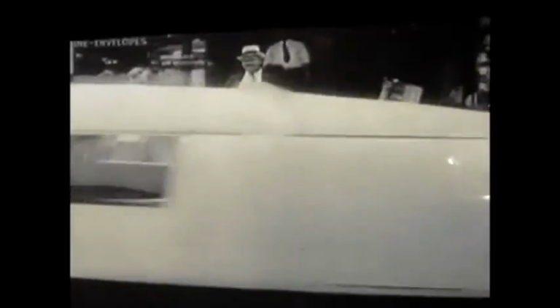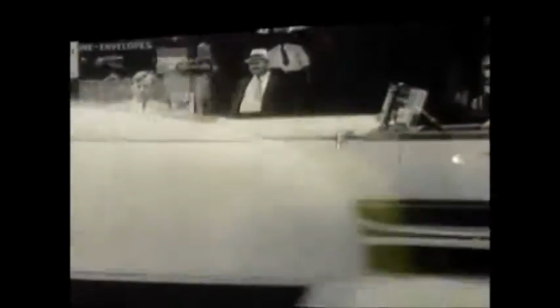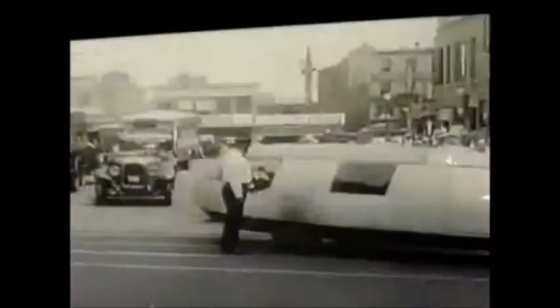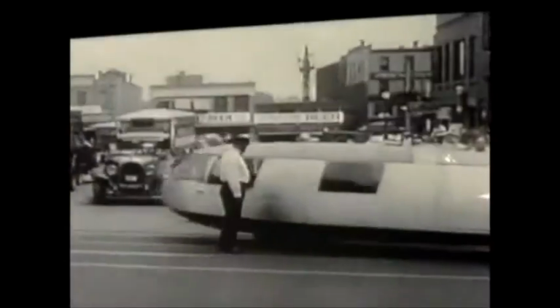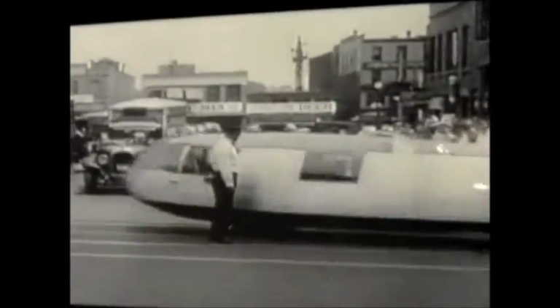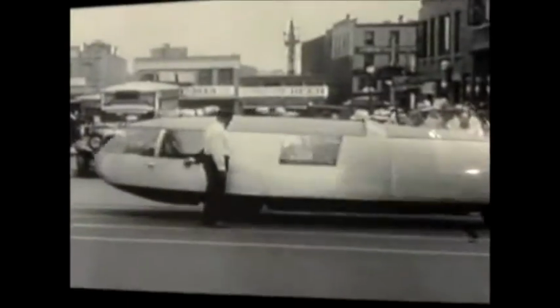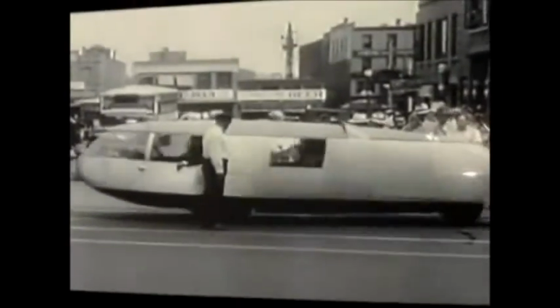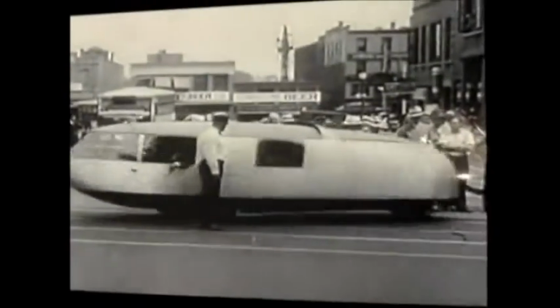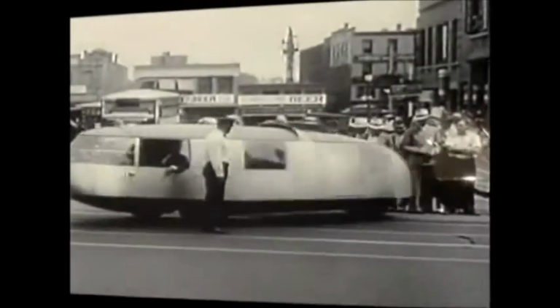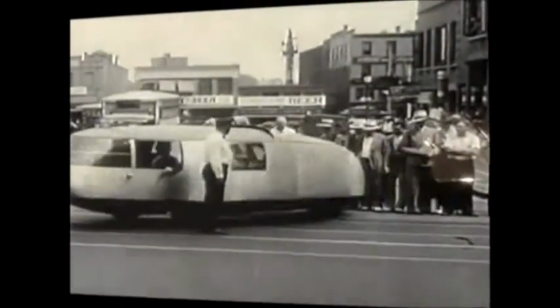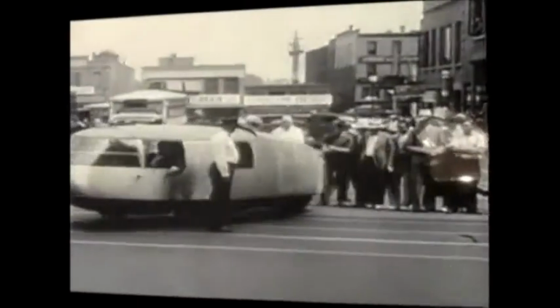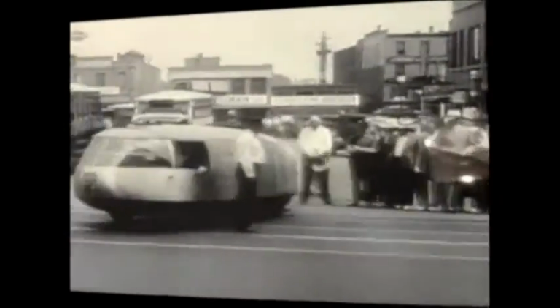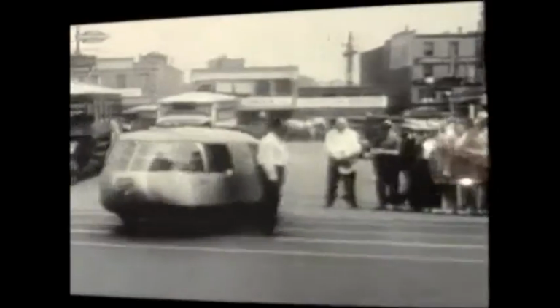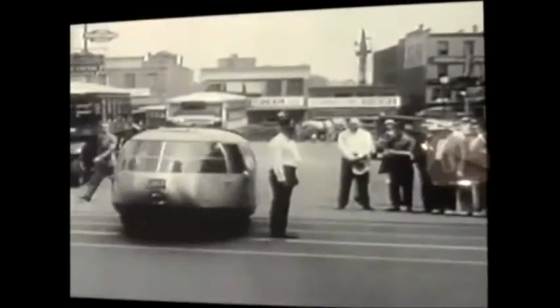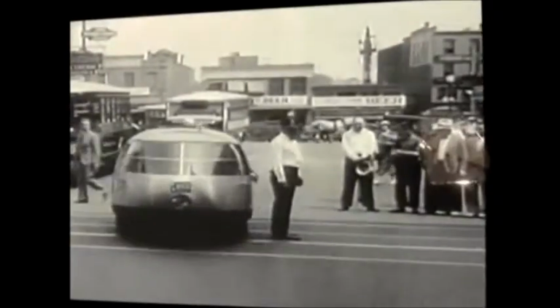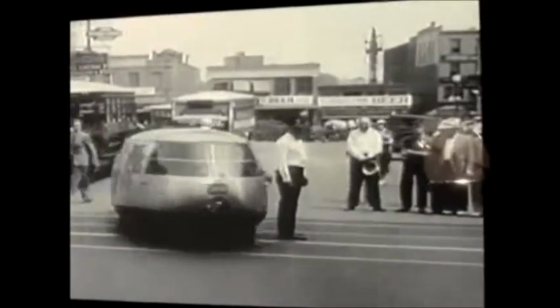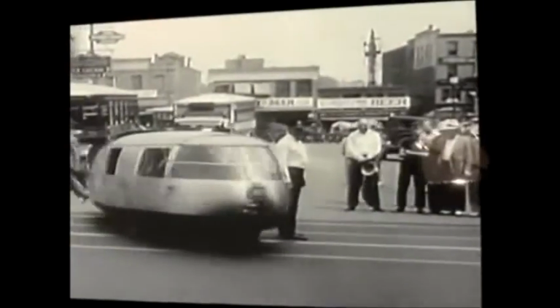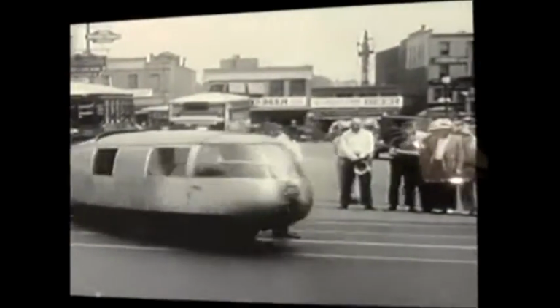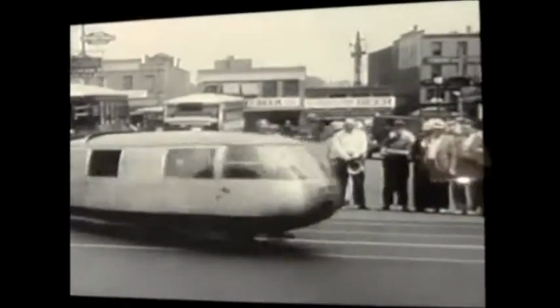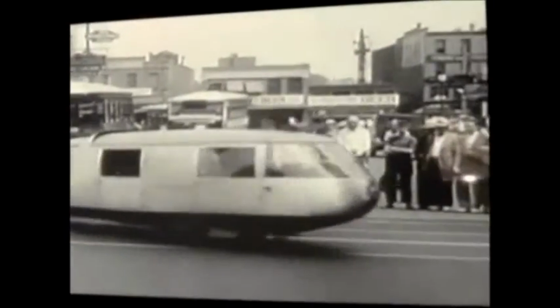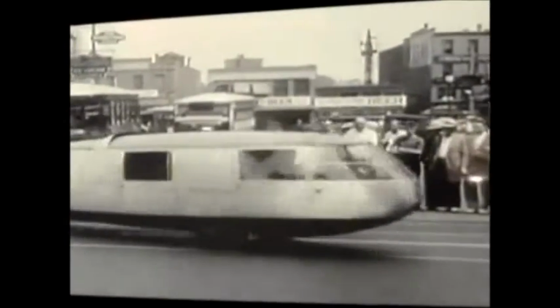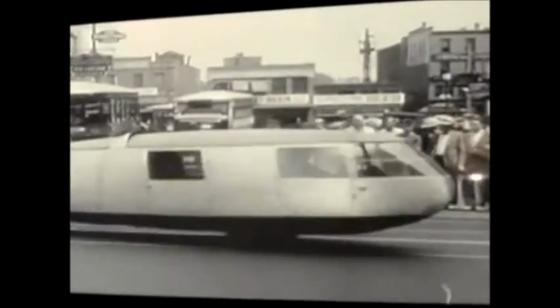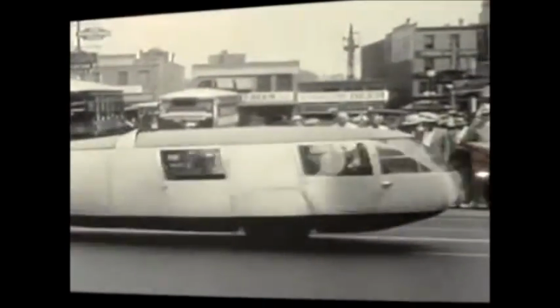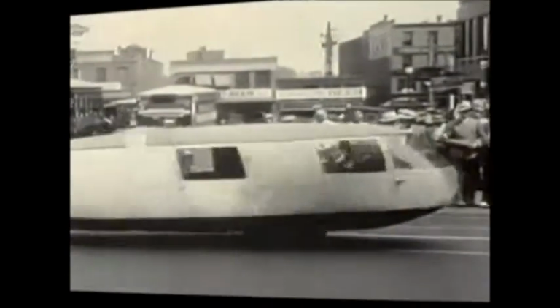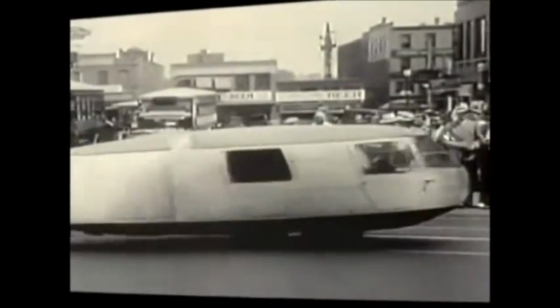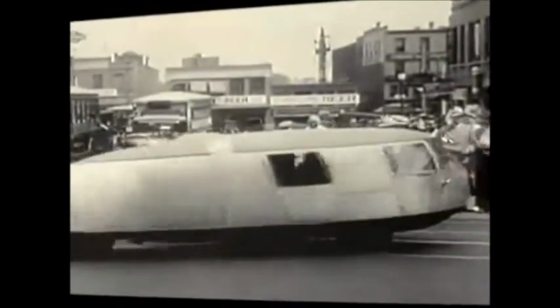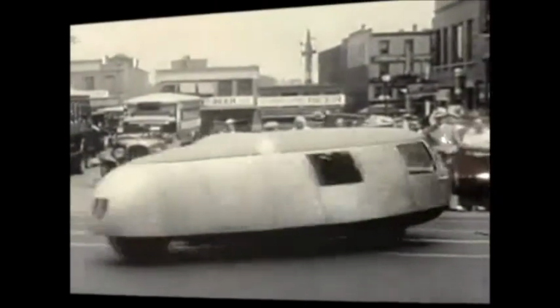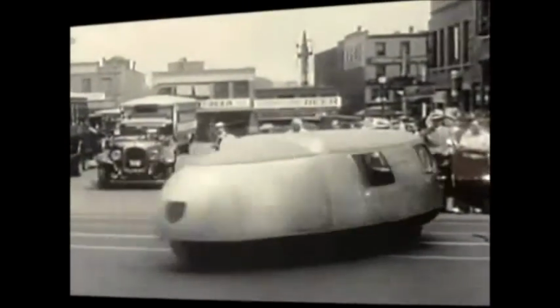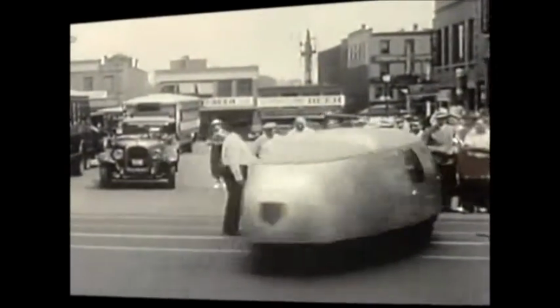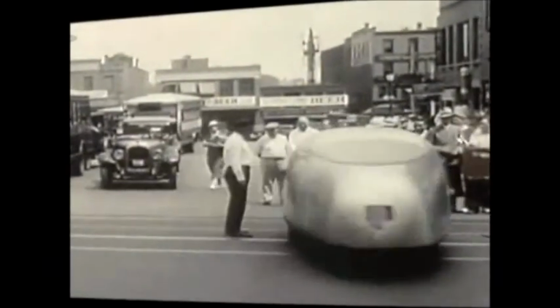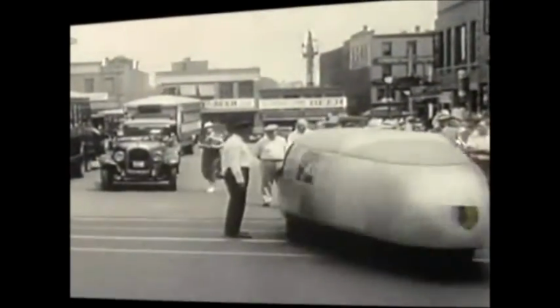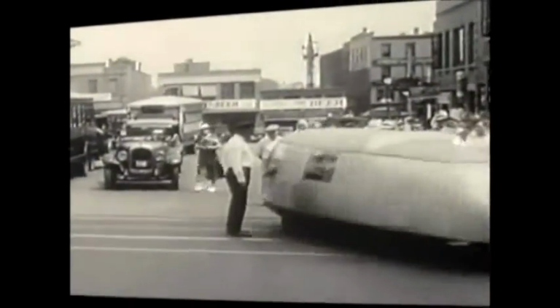It carried more people. It's streamlined. It's working with nature. It's only positive things.